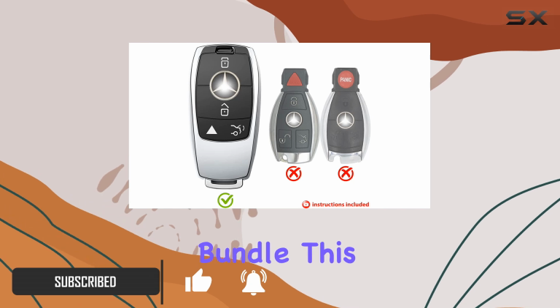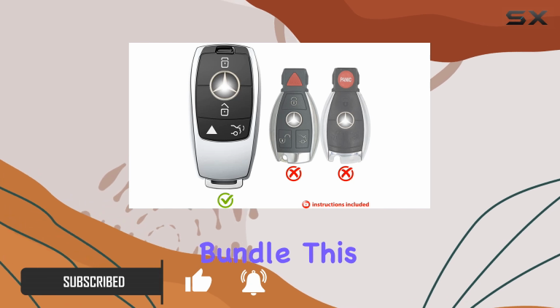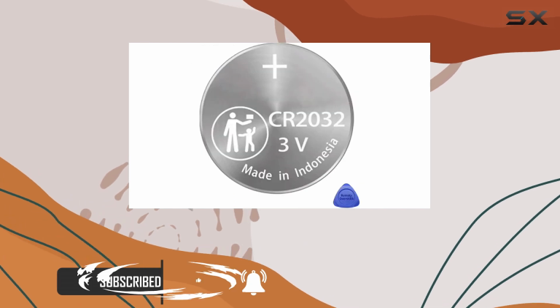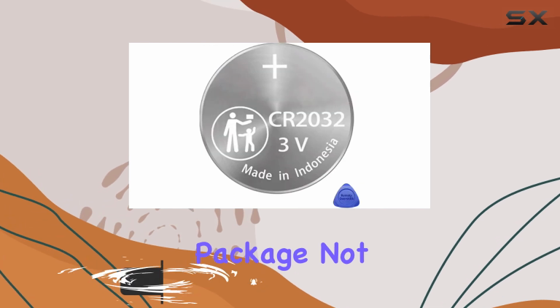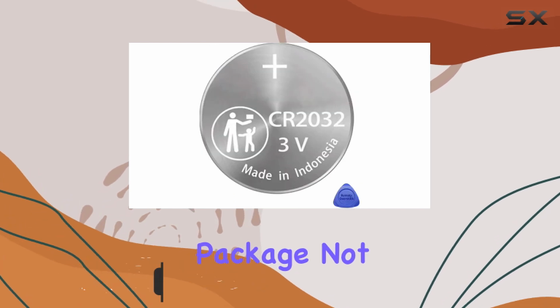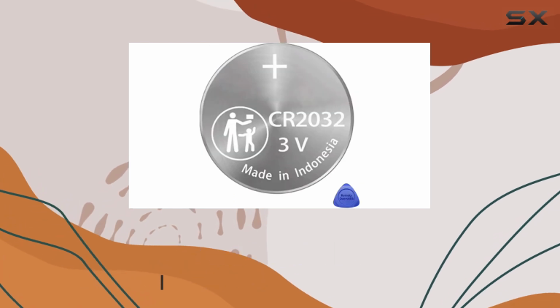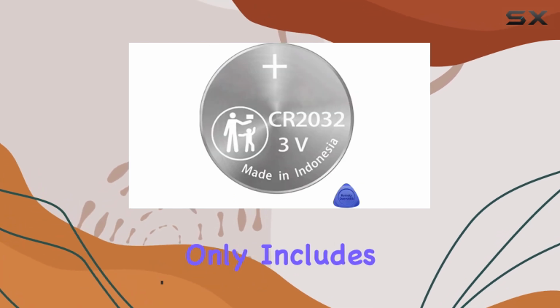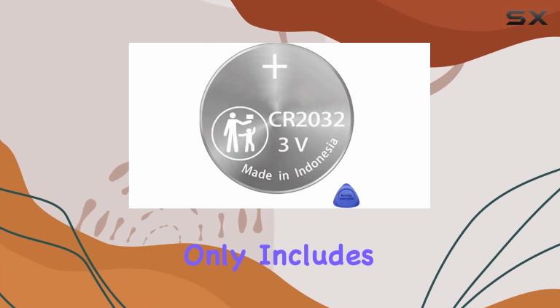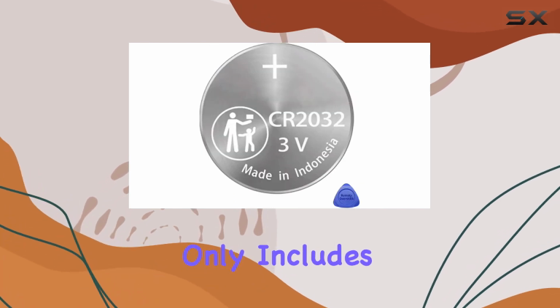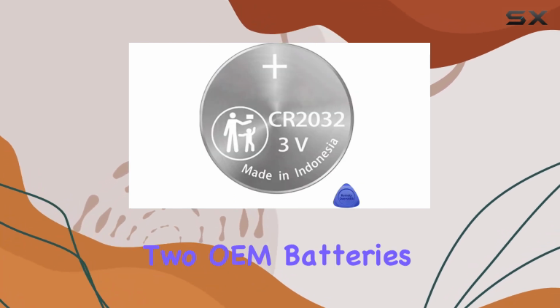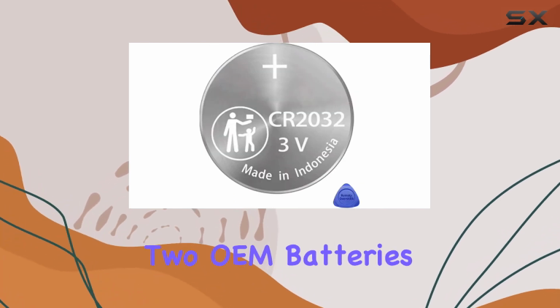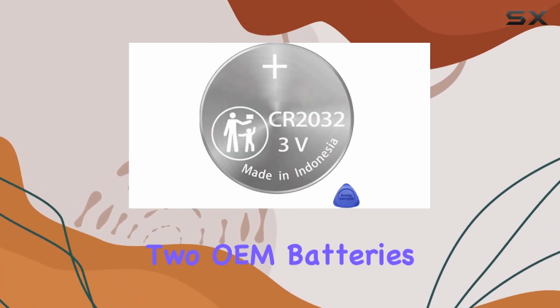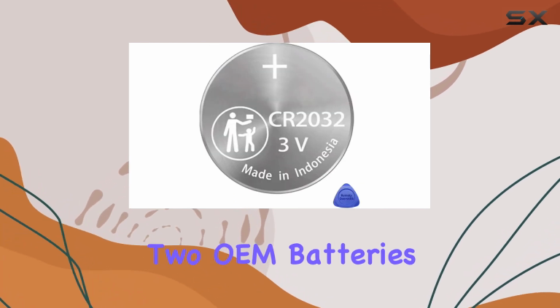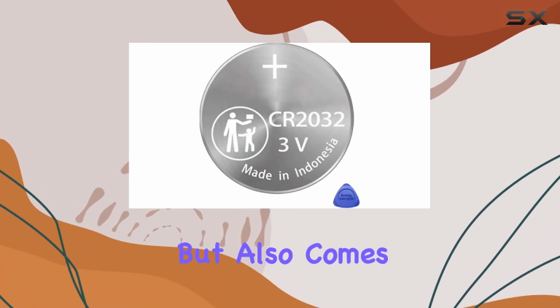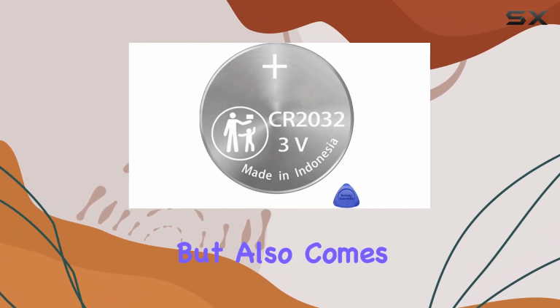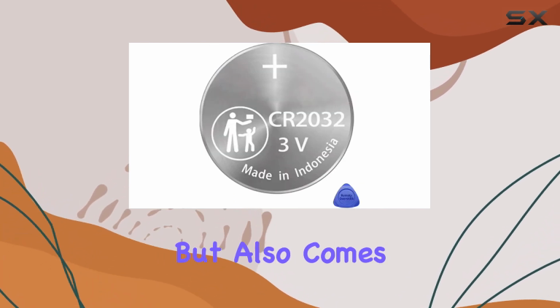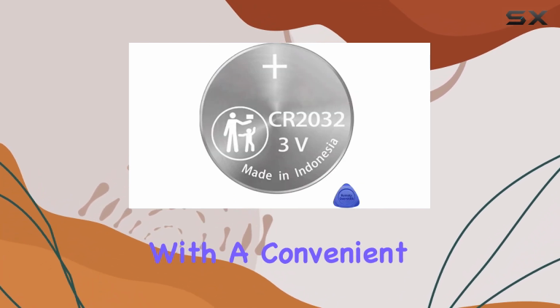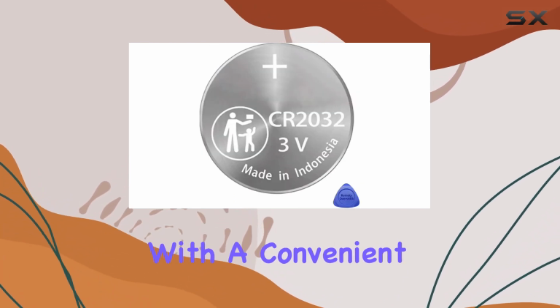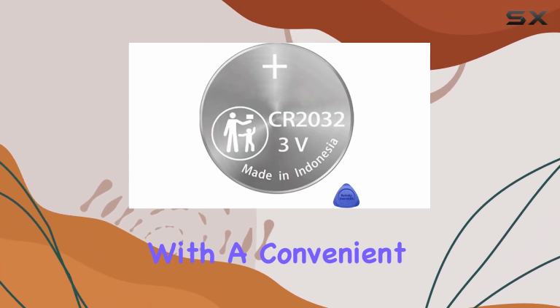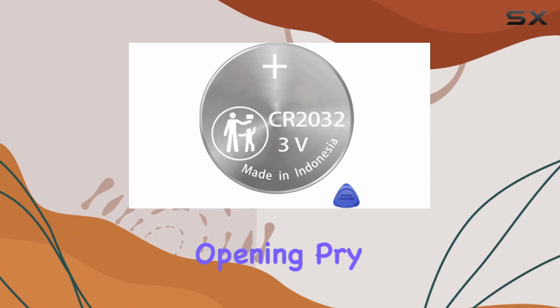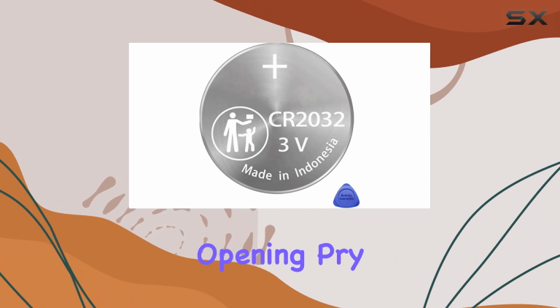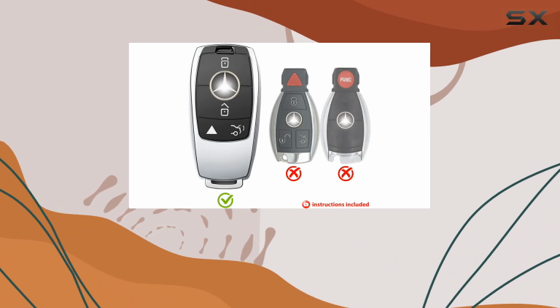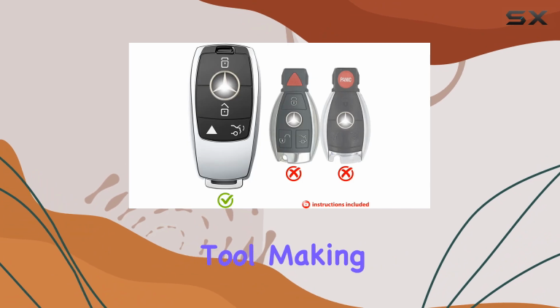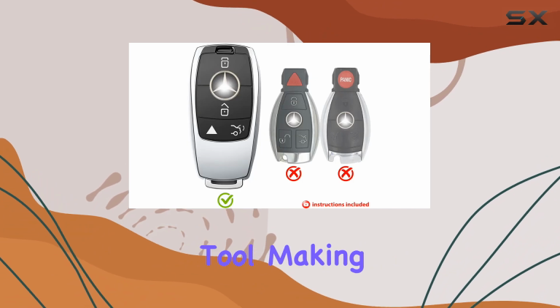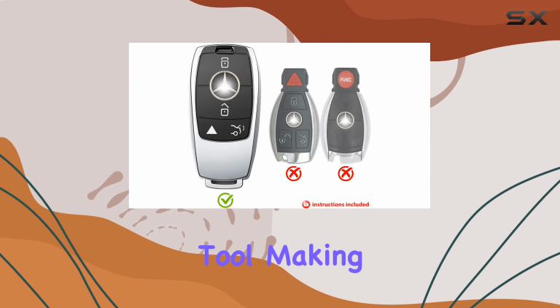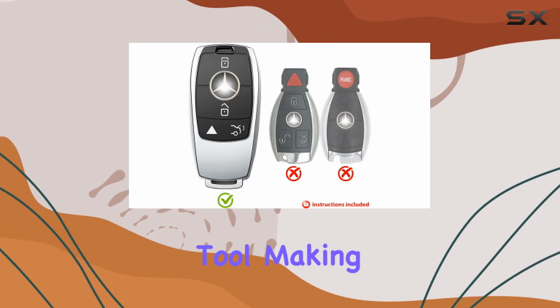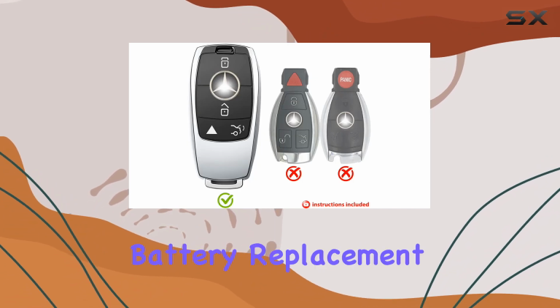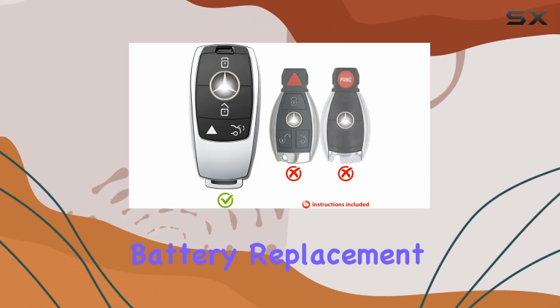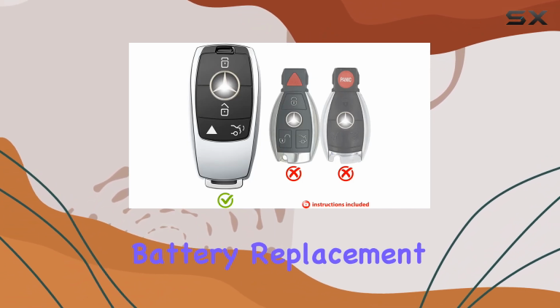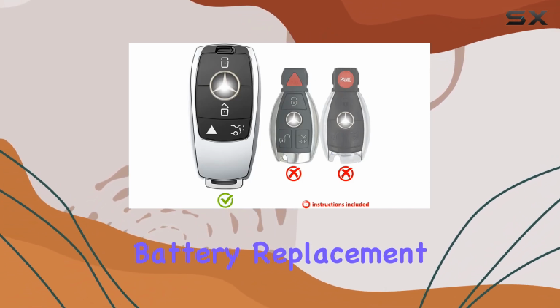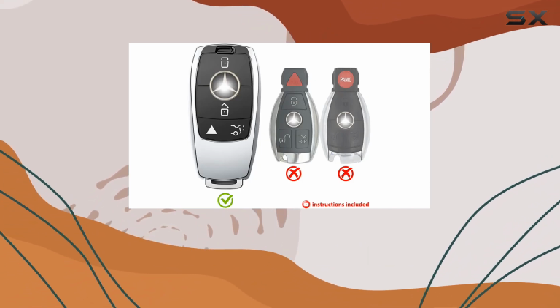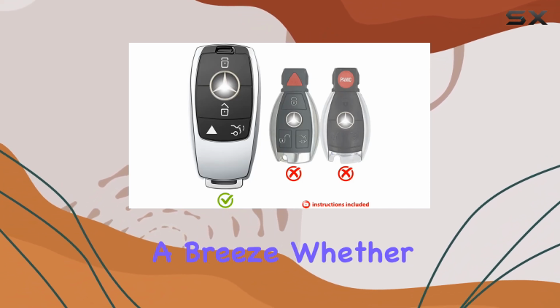This package not only includes 2 OEM batteries but also comes with a convenient opening pry tool, making battery replacement a breeze.